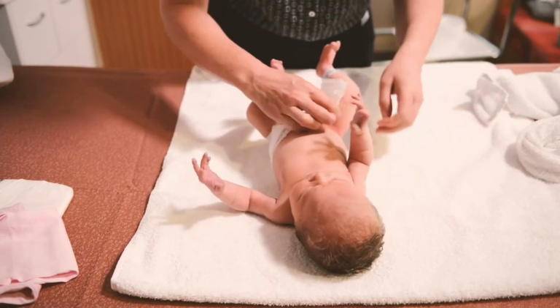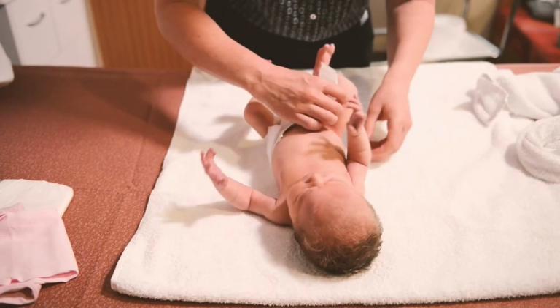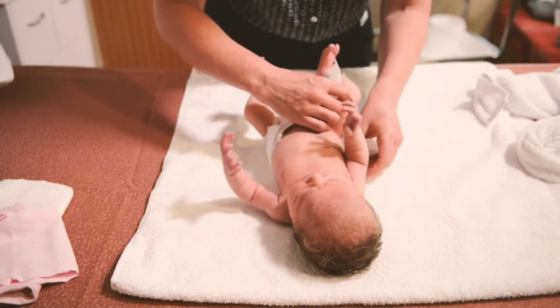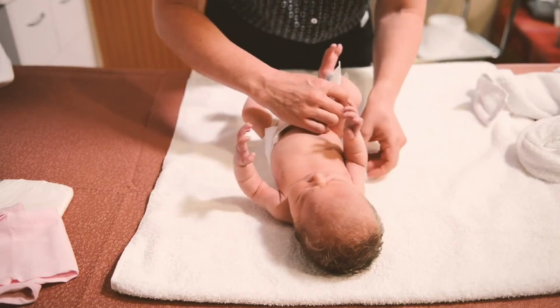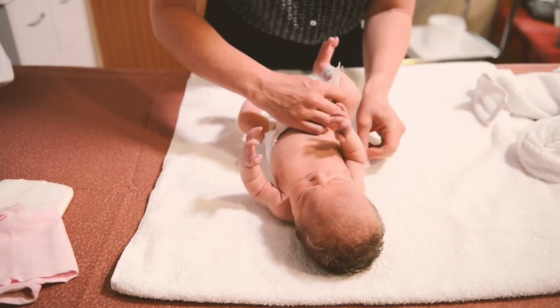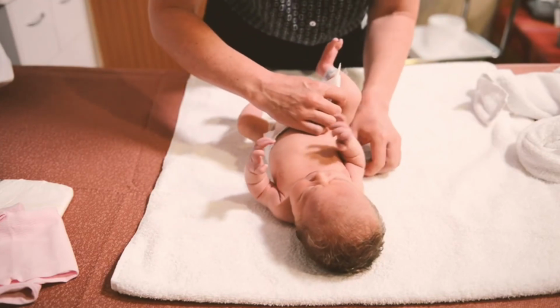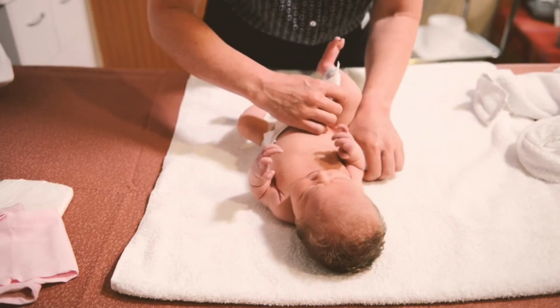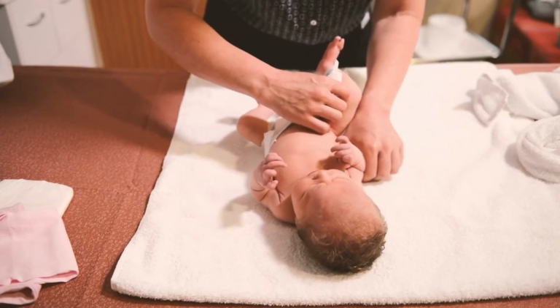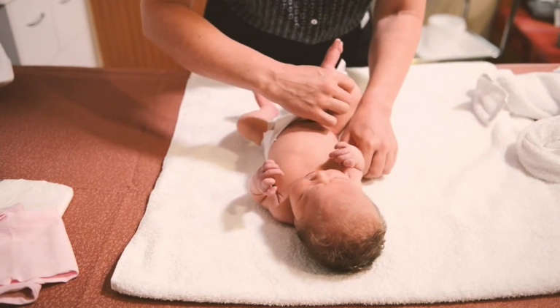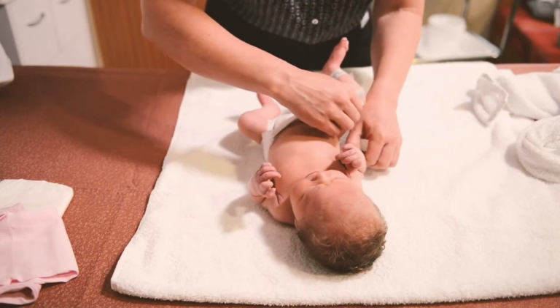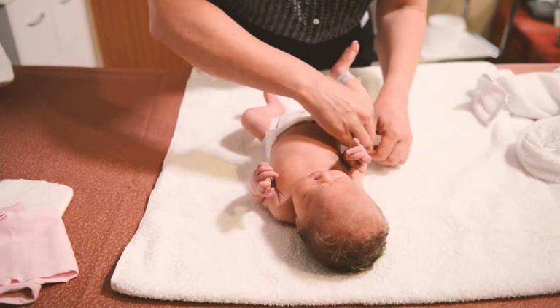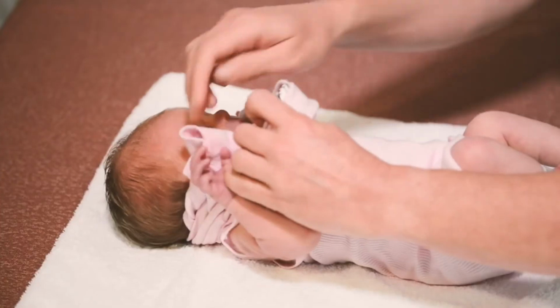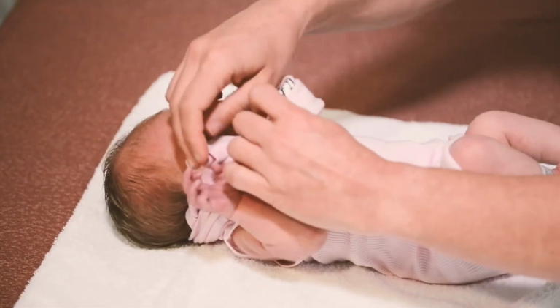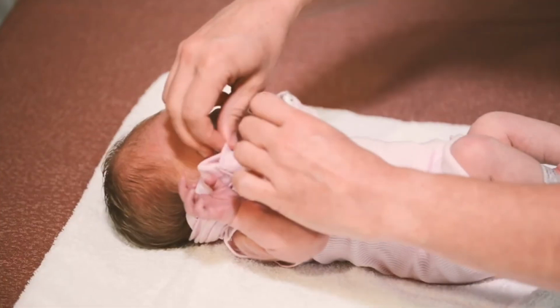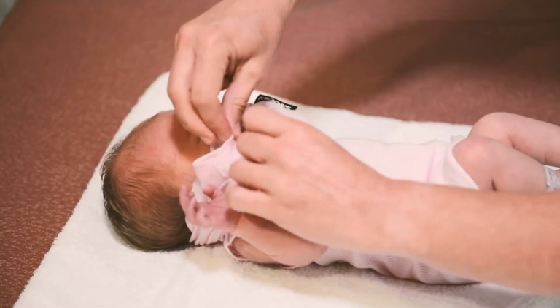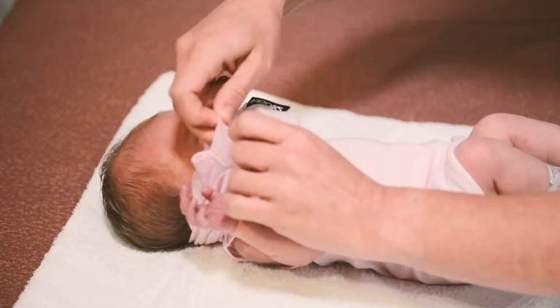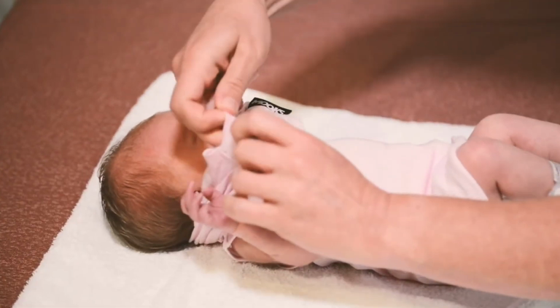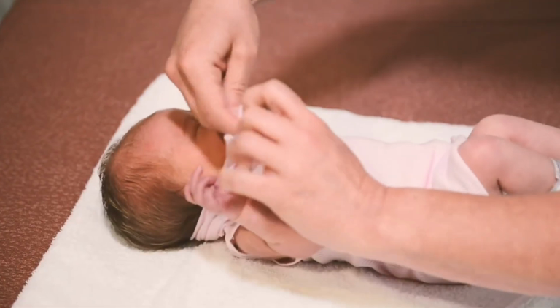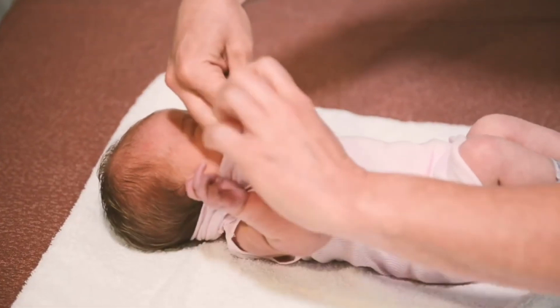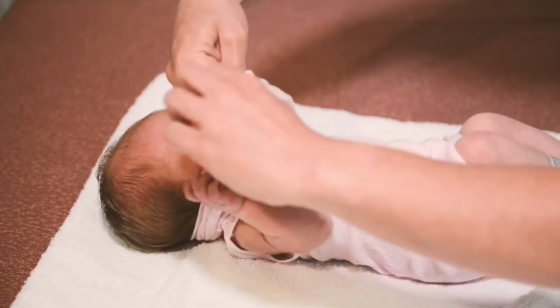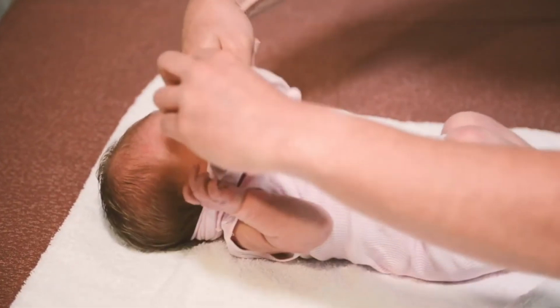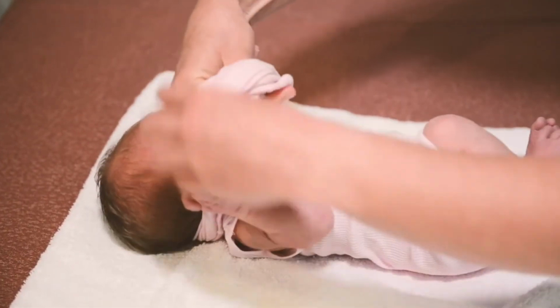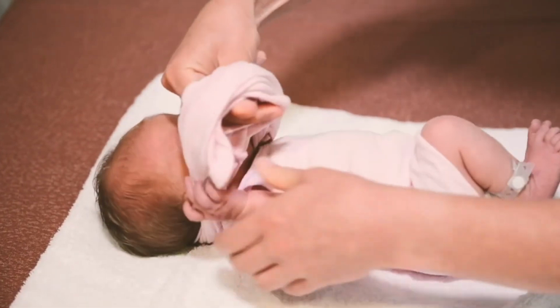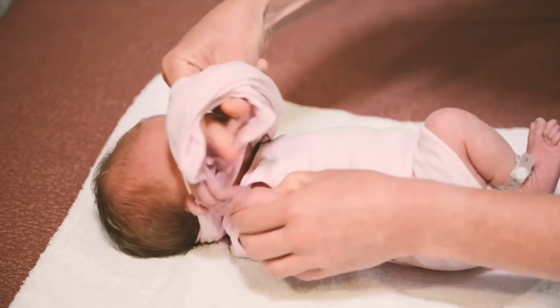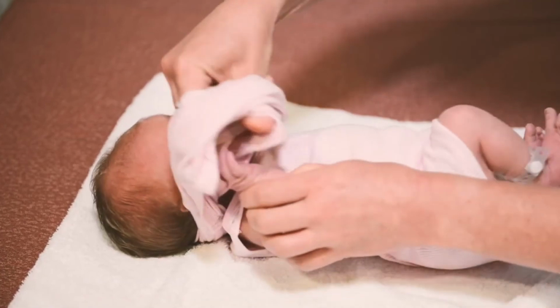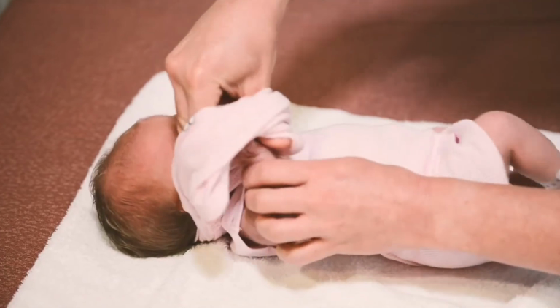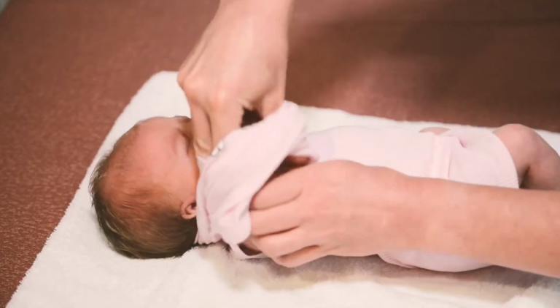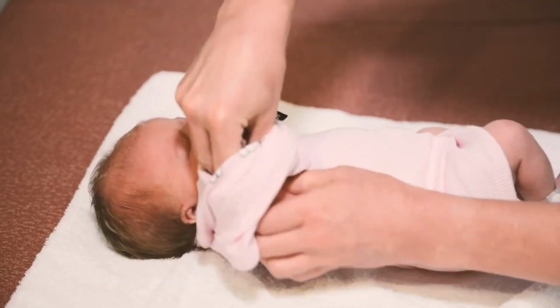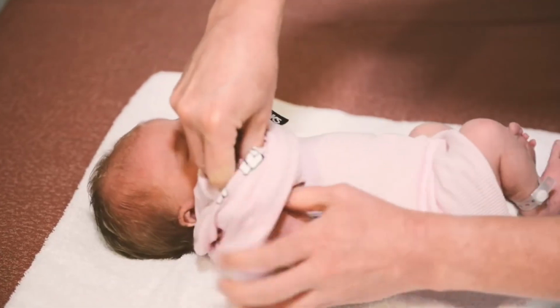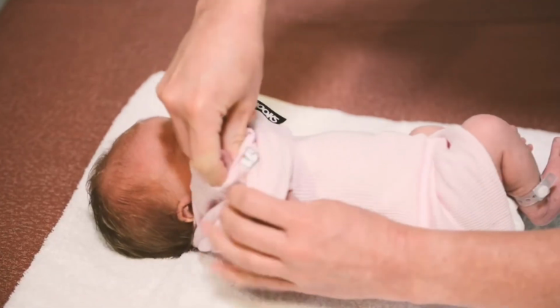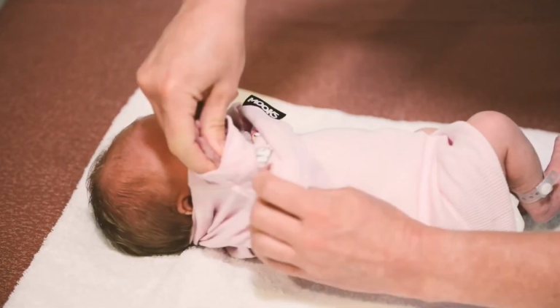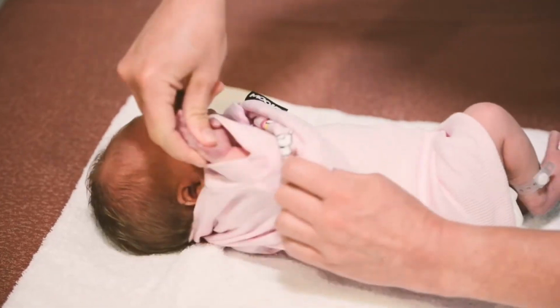Once dry, dress your baby in reverse to how you undressed them — nappy first, then head and arms.